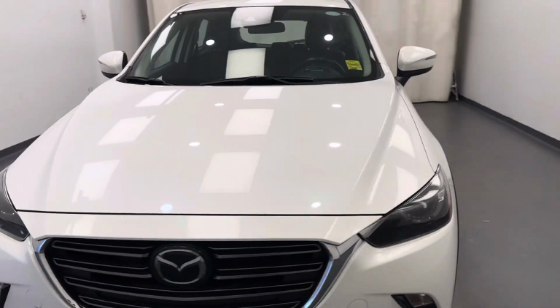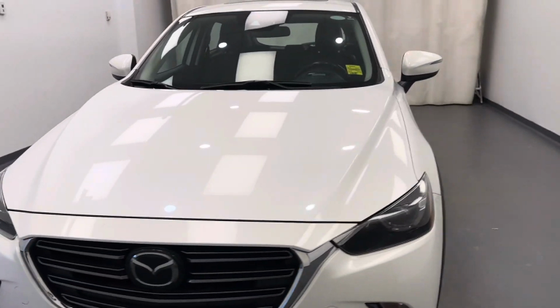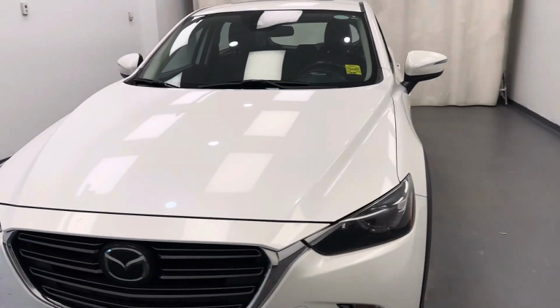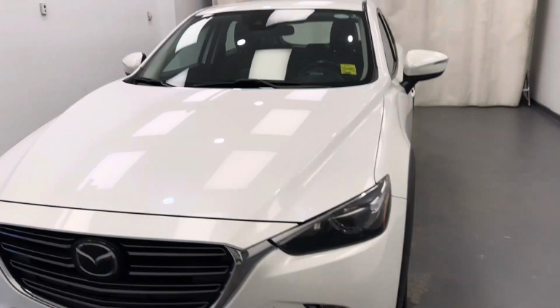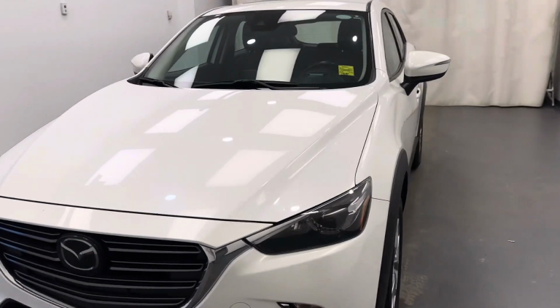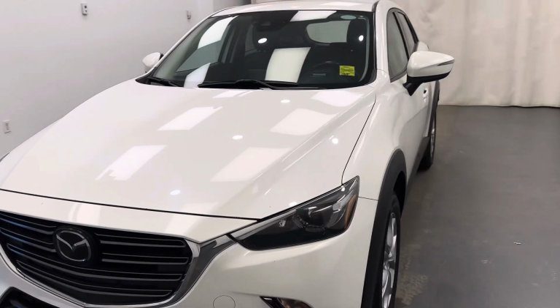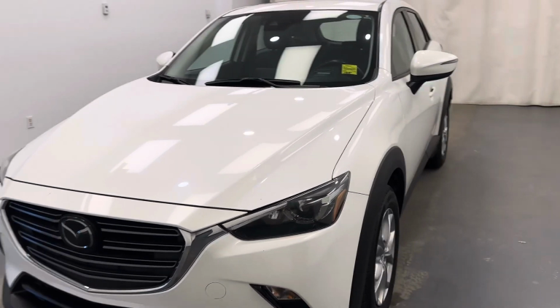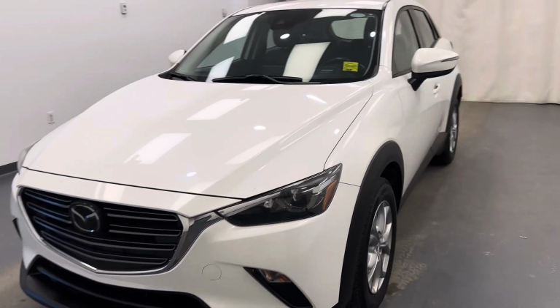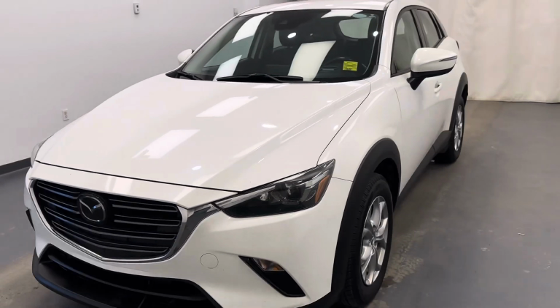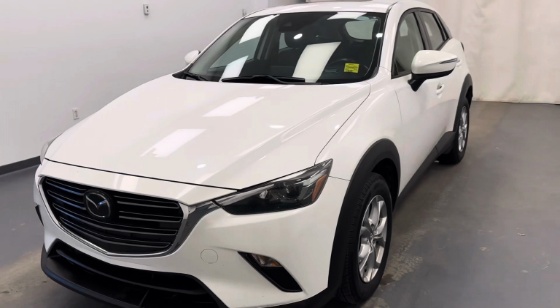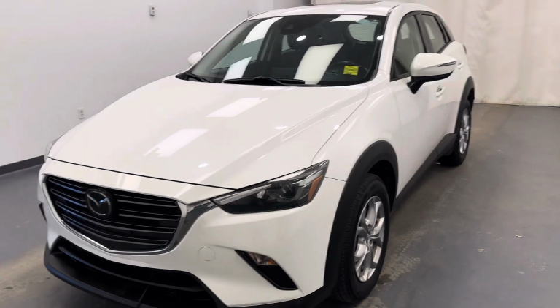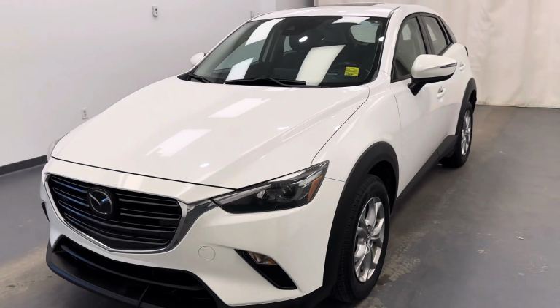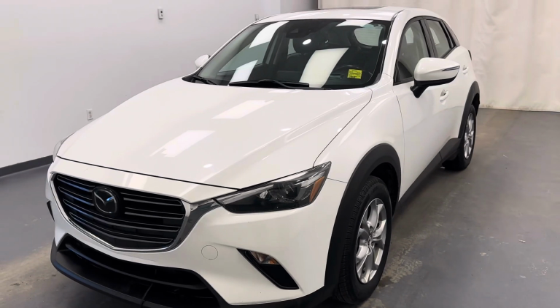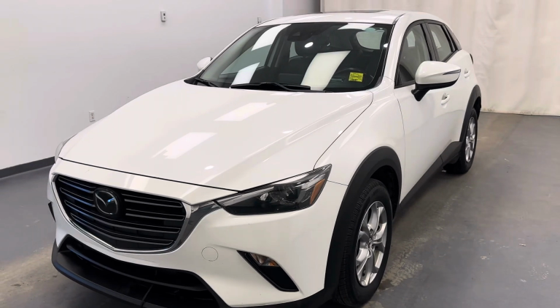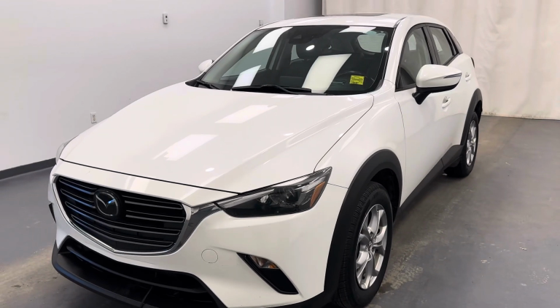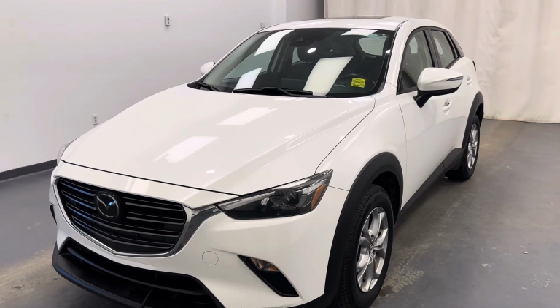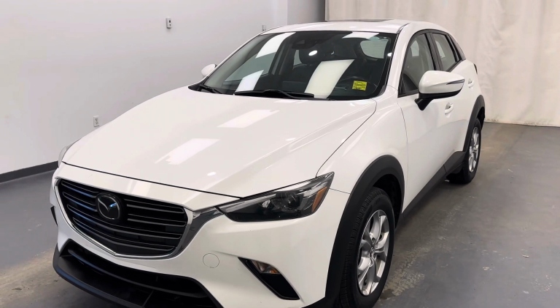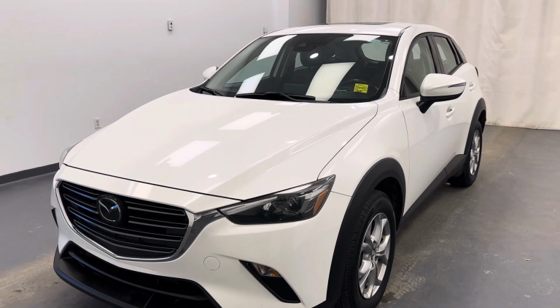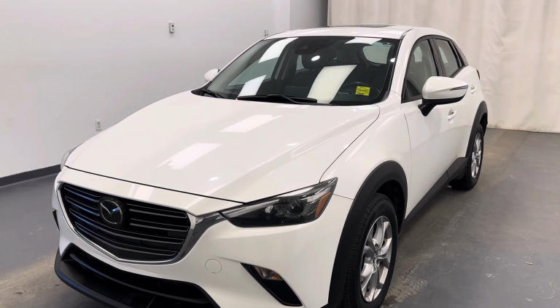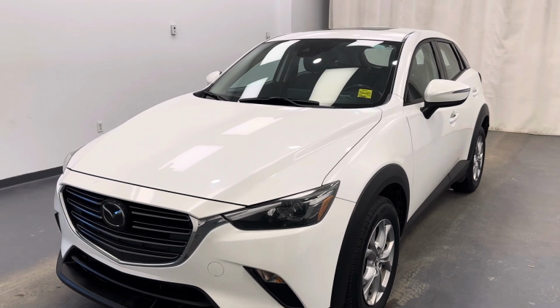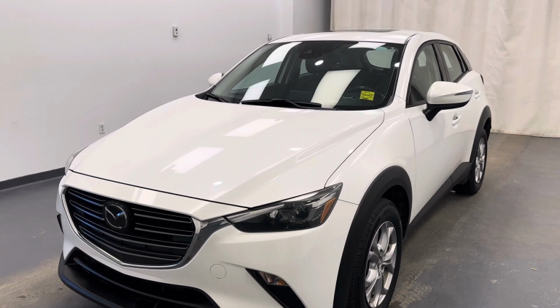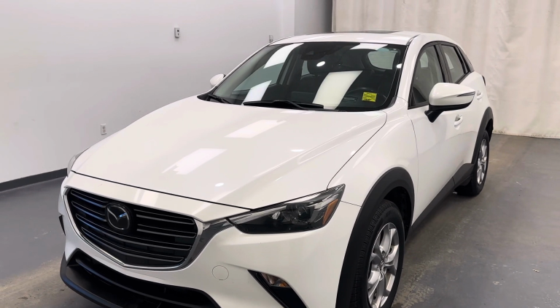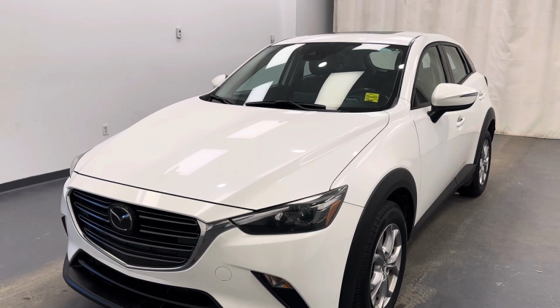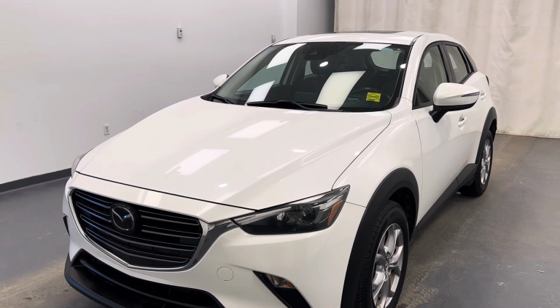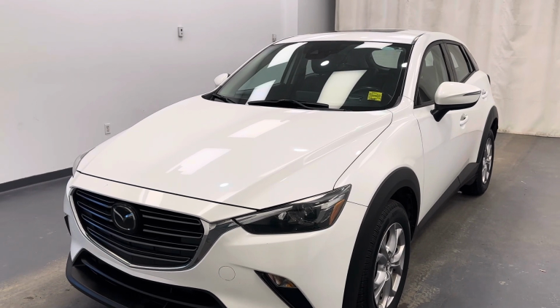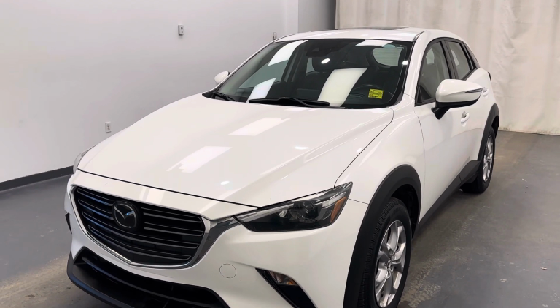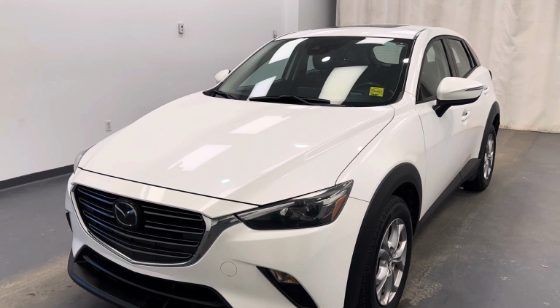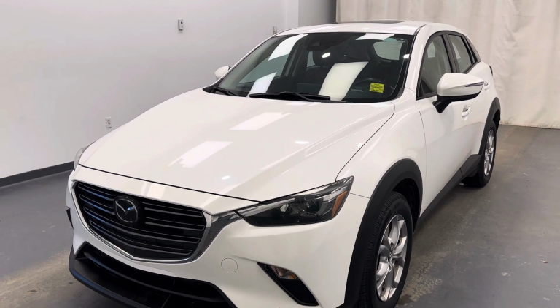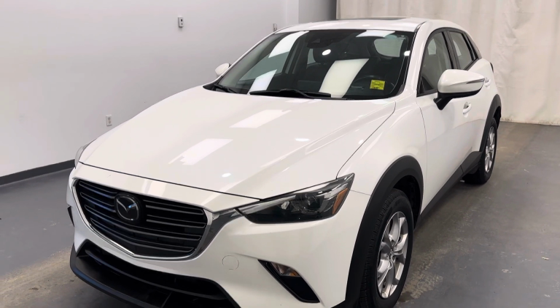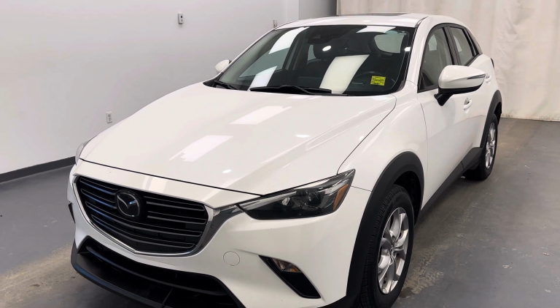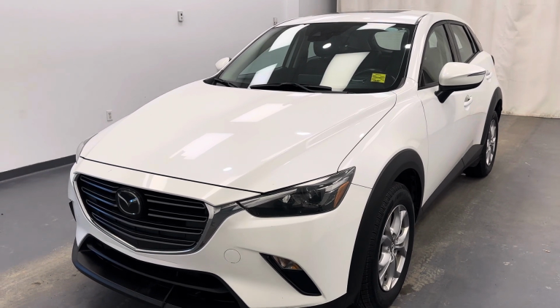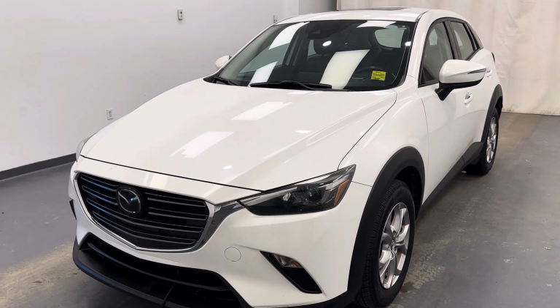Once again, stock number 256-414 — 2019 Mazda CX-3 Touring in white.